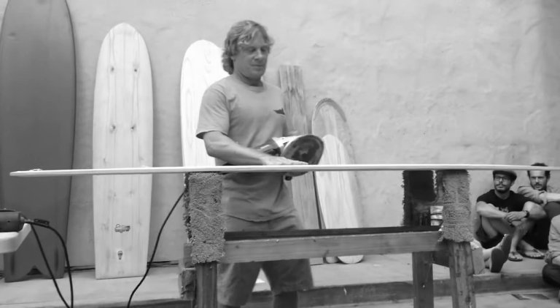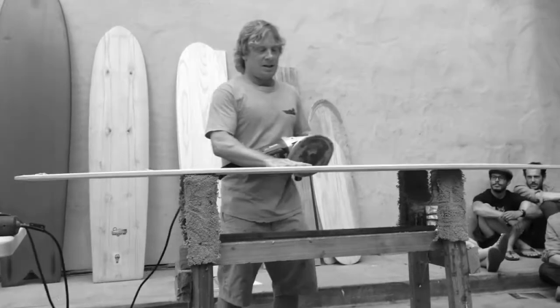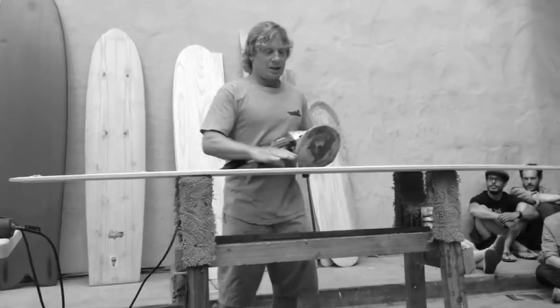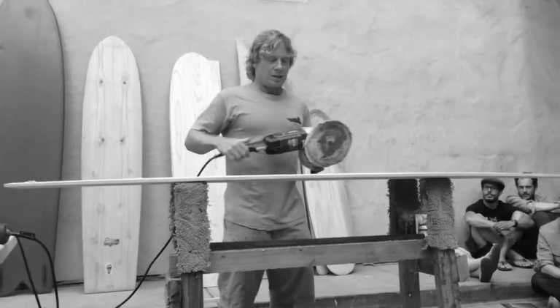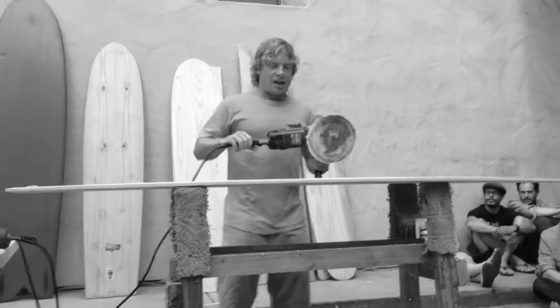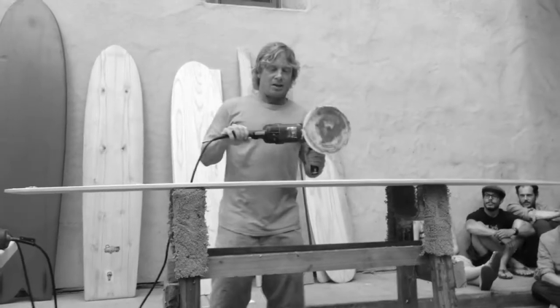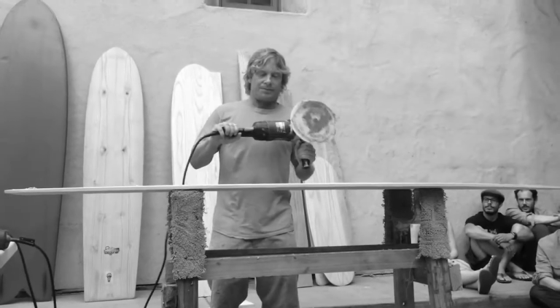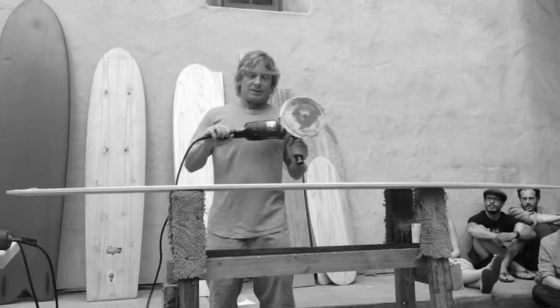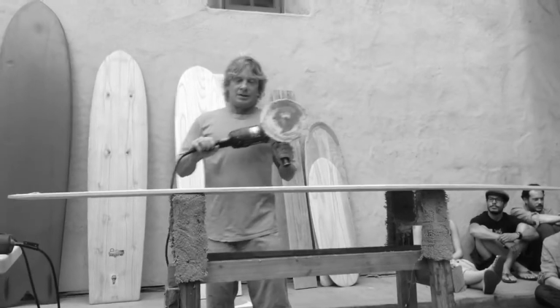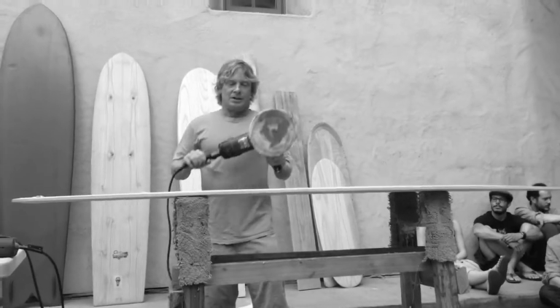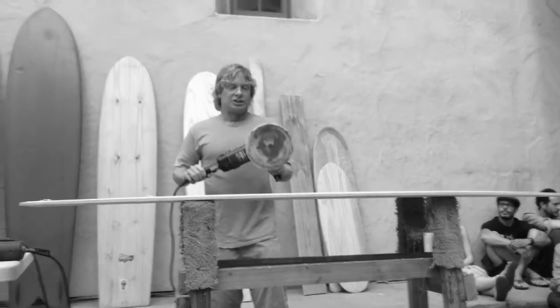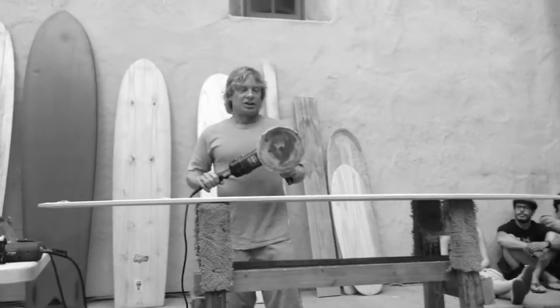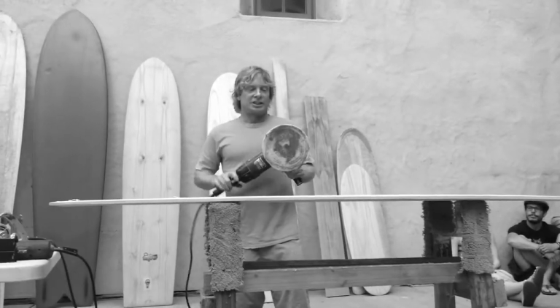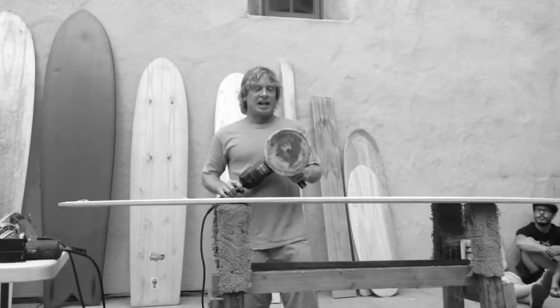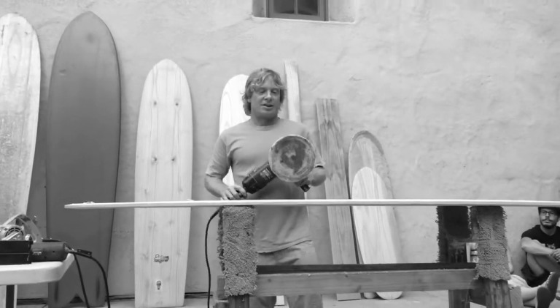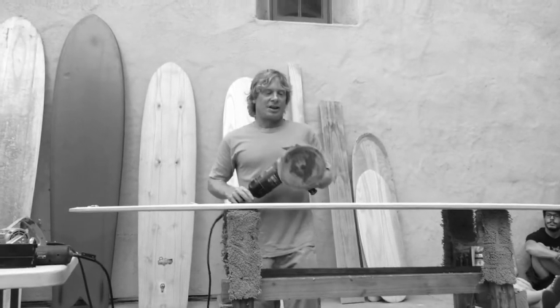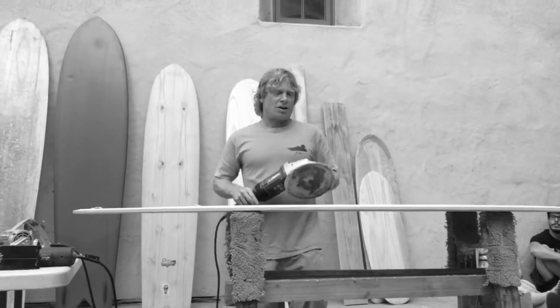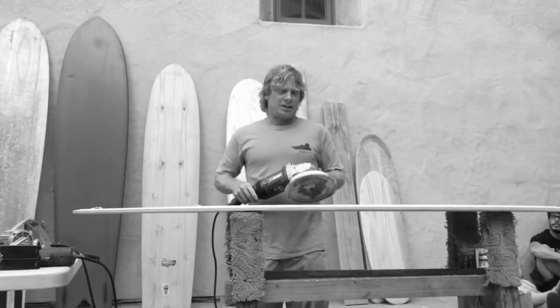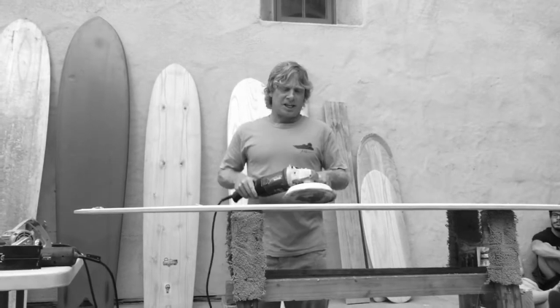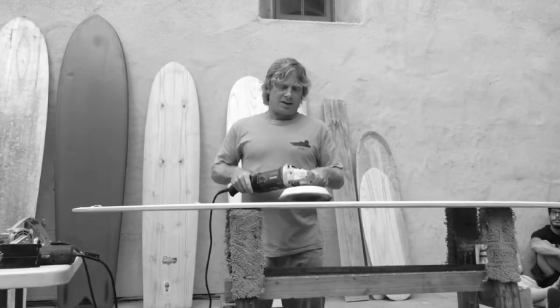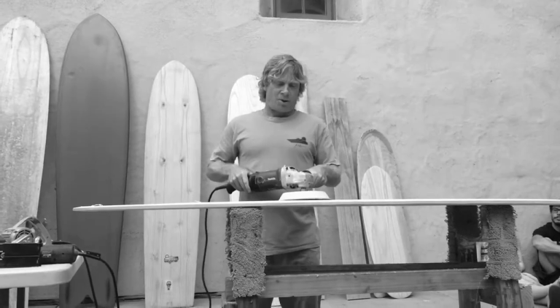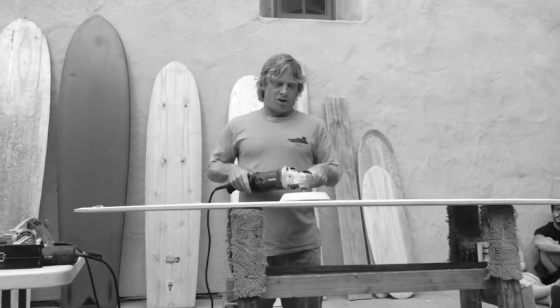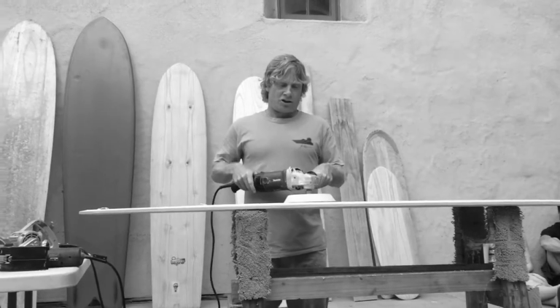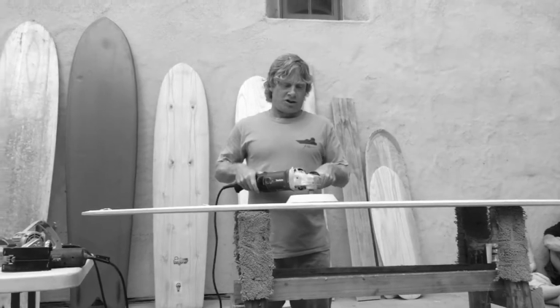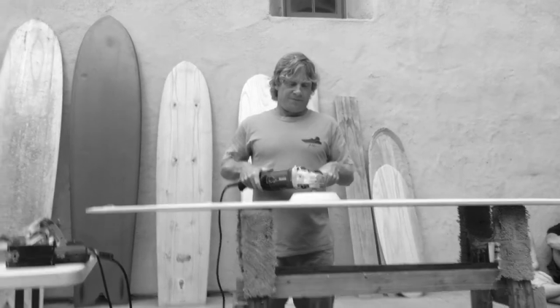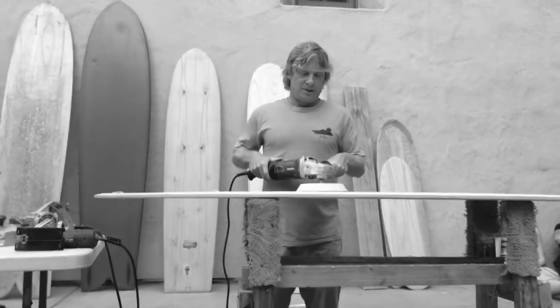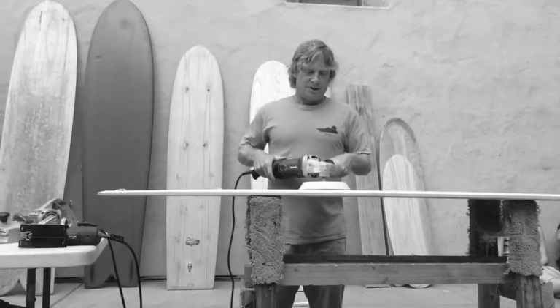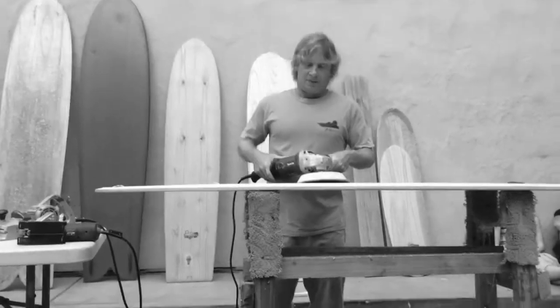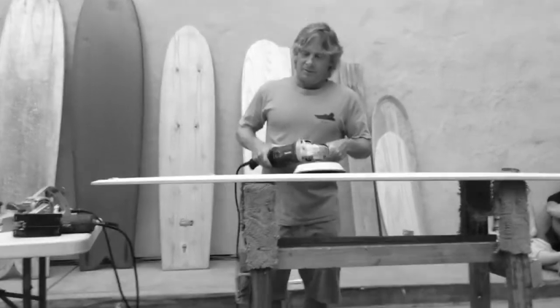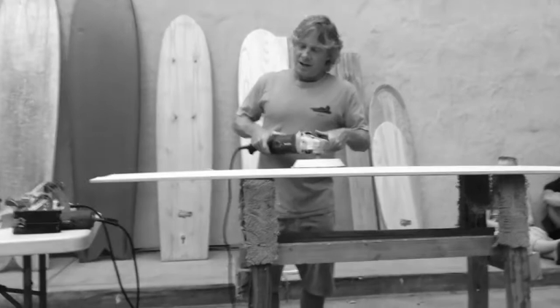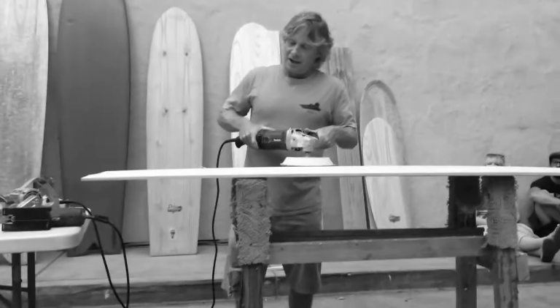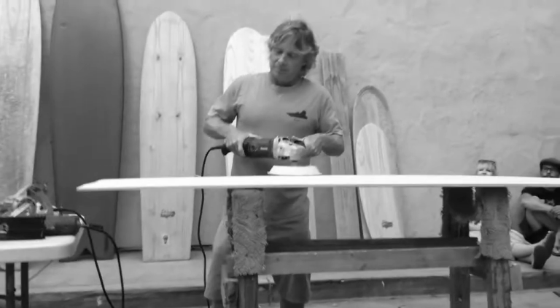This is a circular sander — they call it a sander polisher.